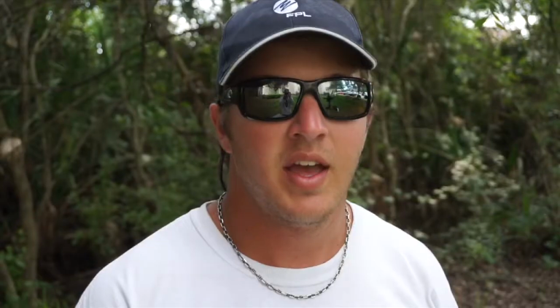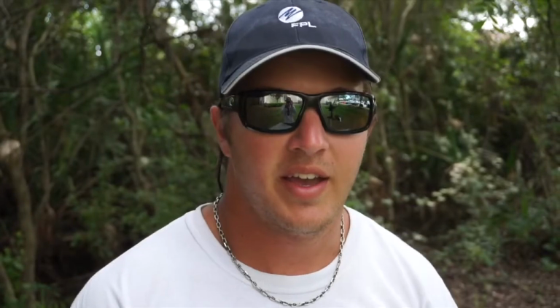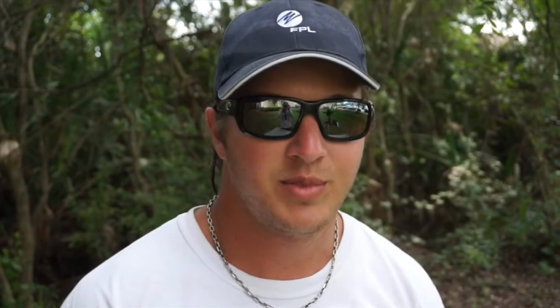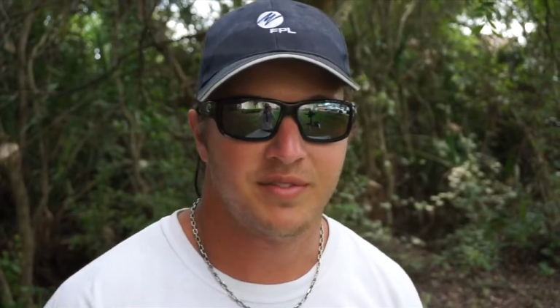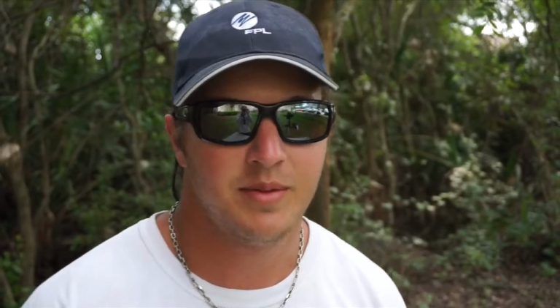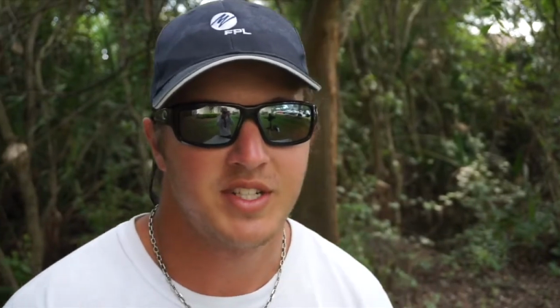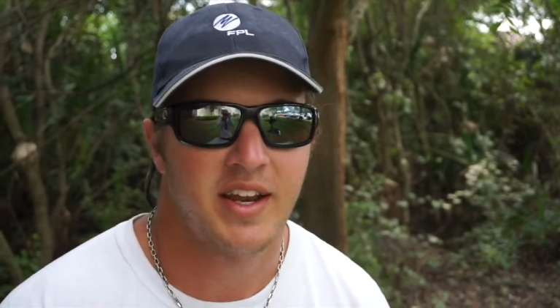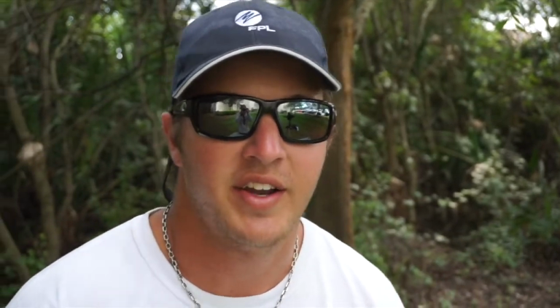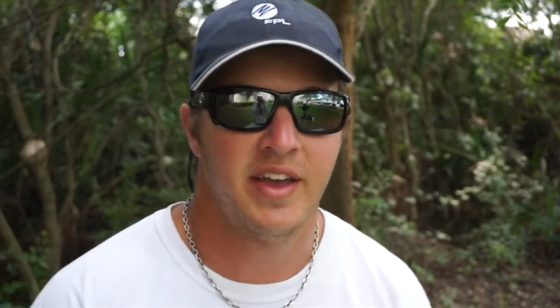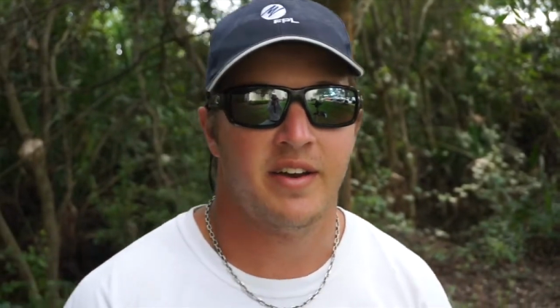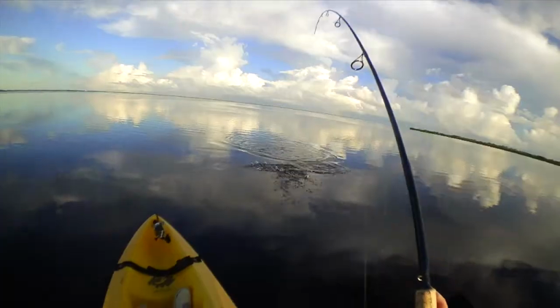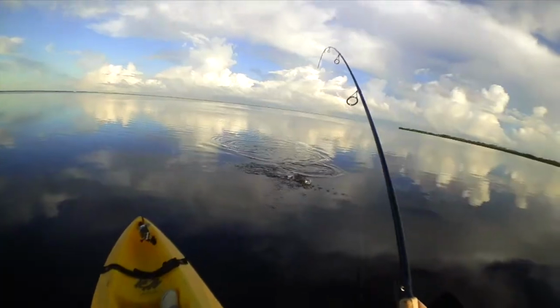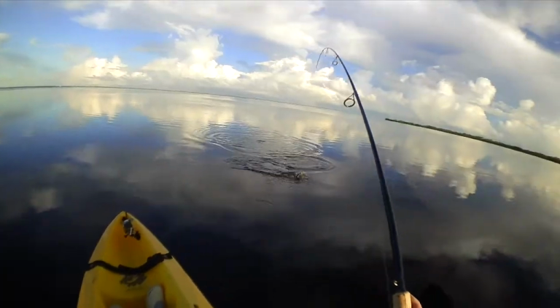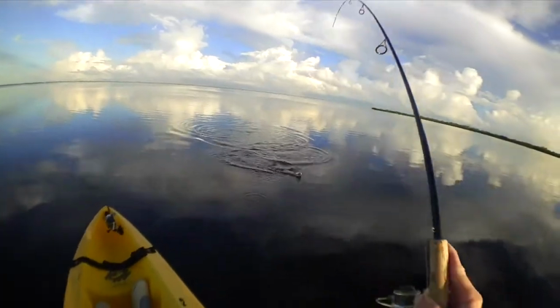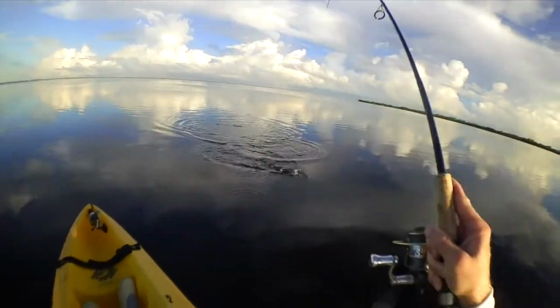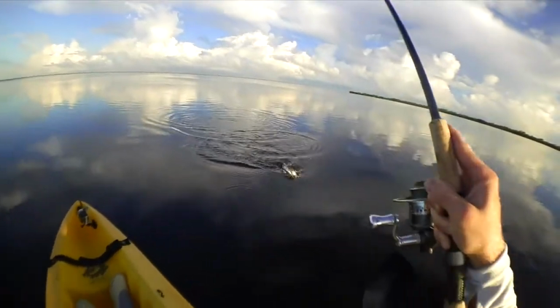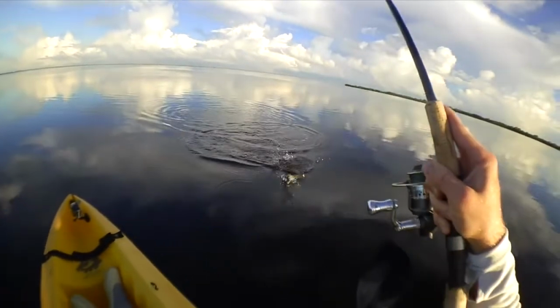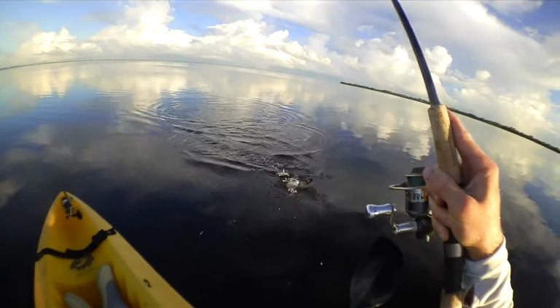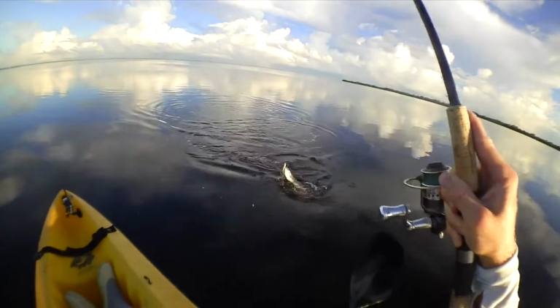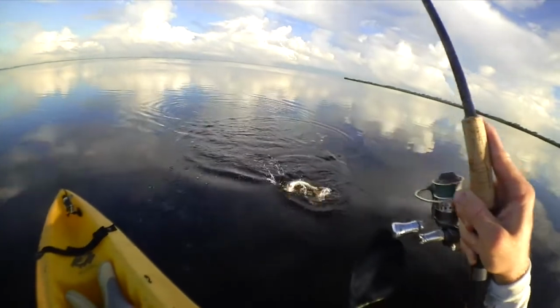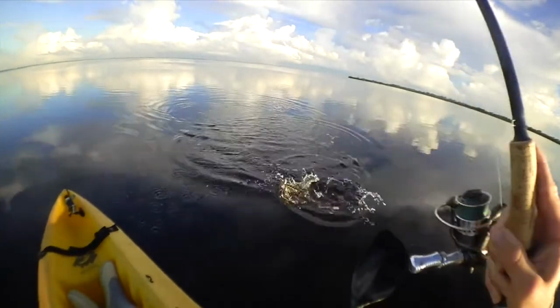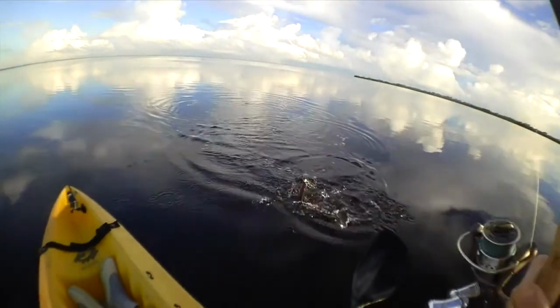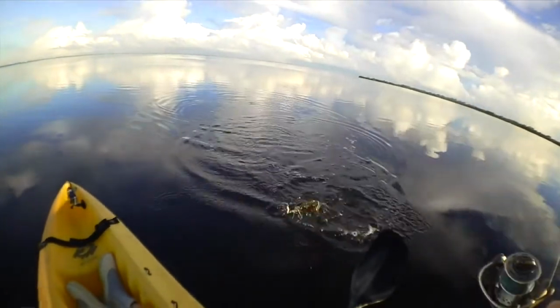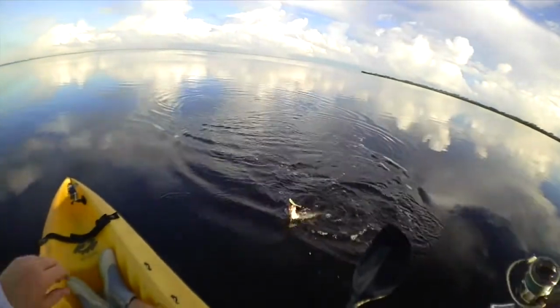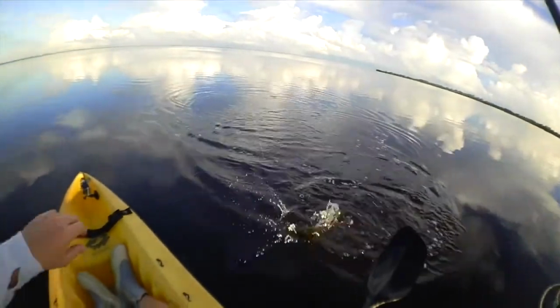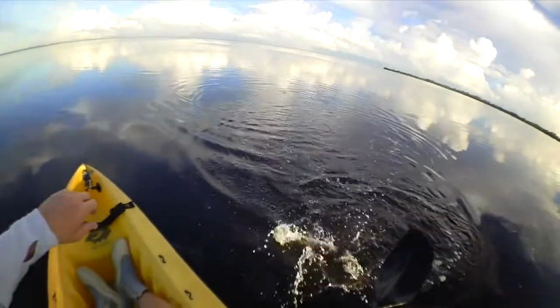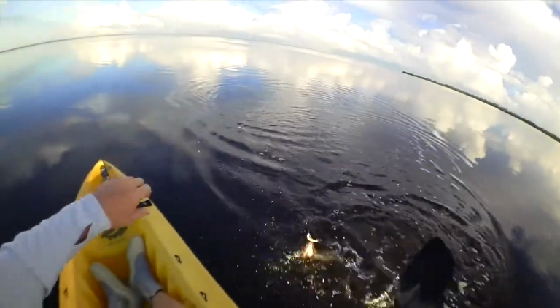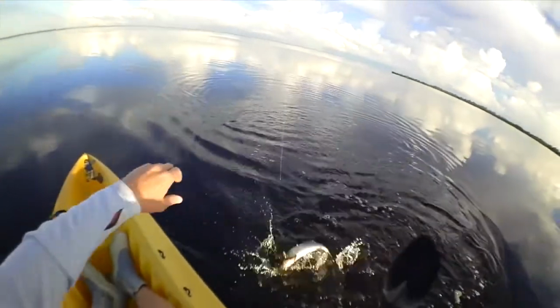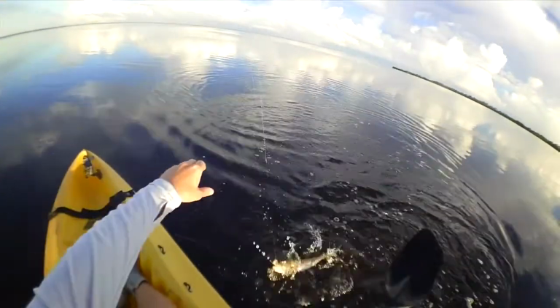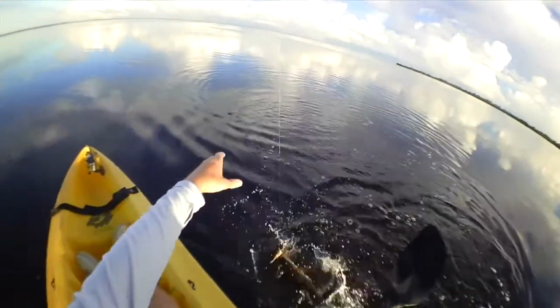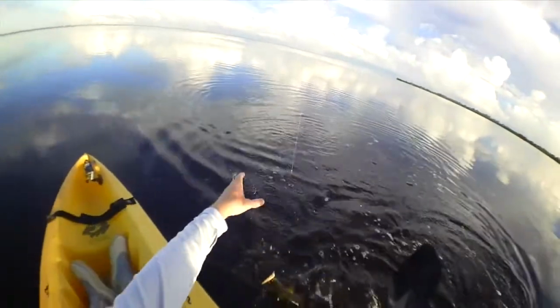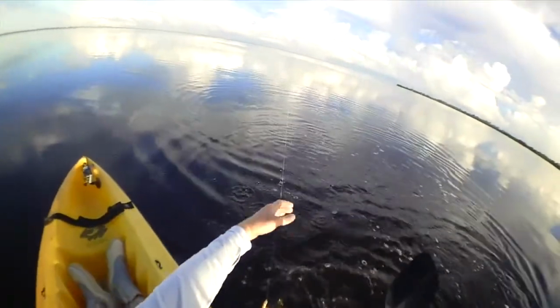Hey, I'm Jeff Dubbs. Just had a great day on Mosquito Lagoon. Ended up catching a nice little trout for dinner. I'm going to show you how to cut that right now.